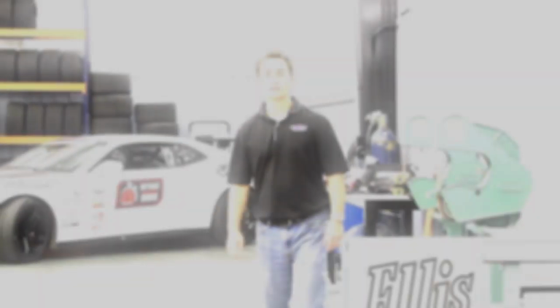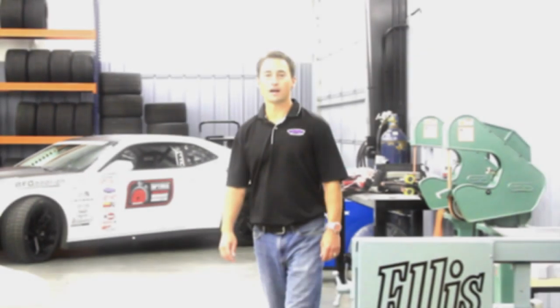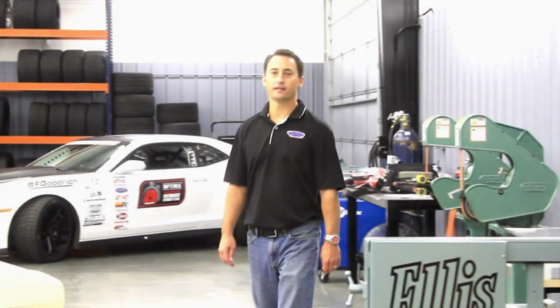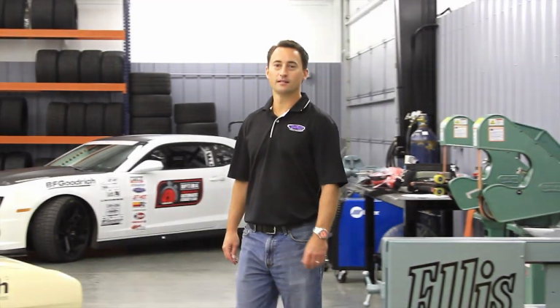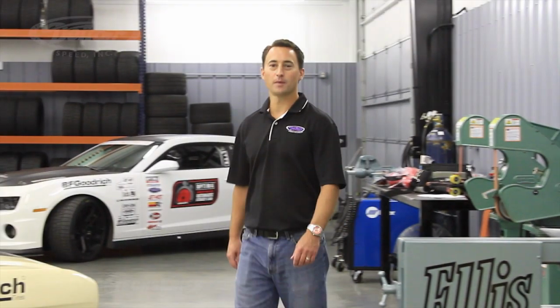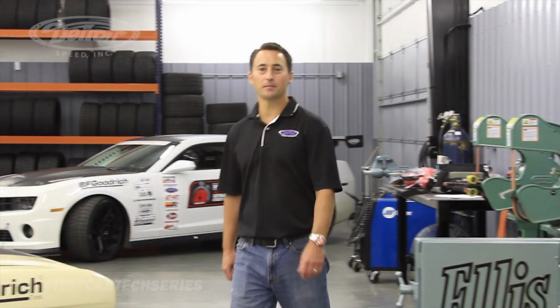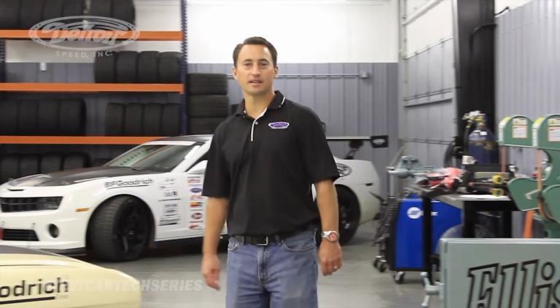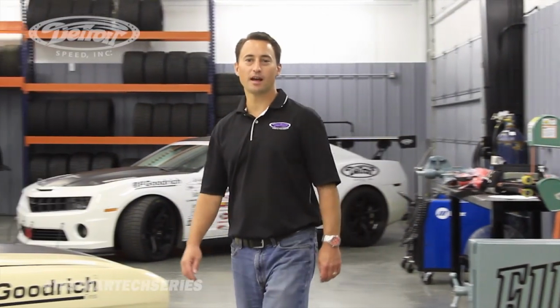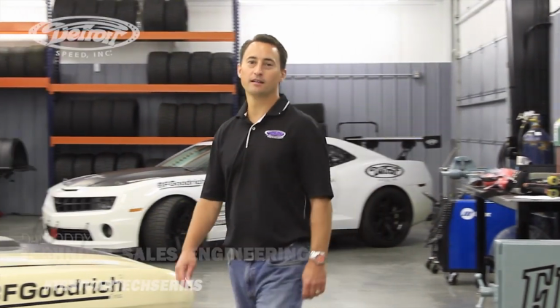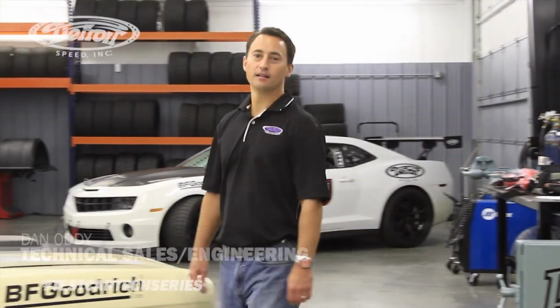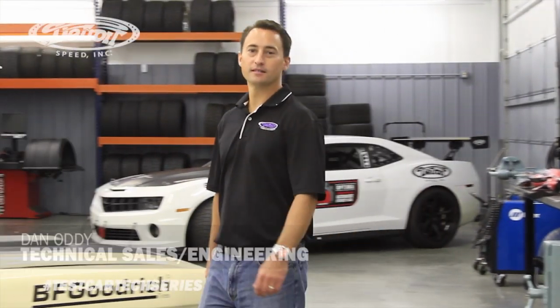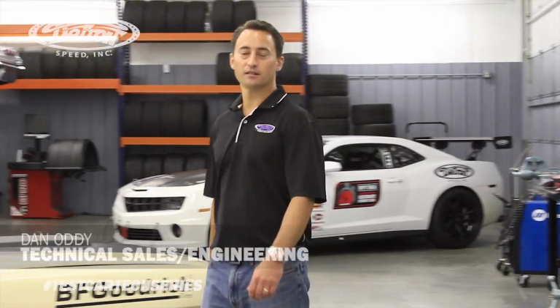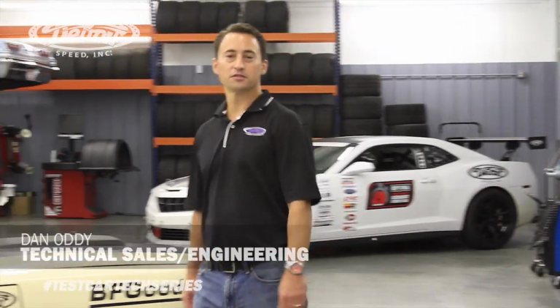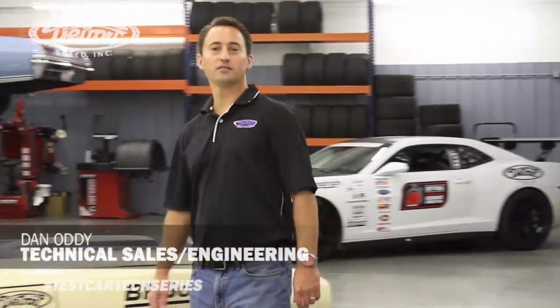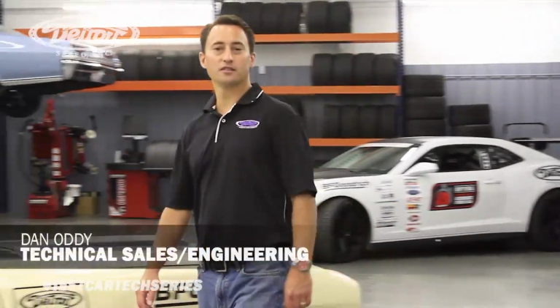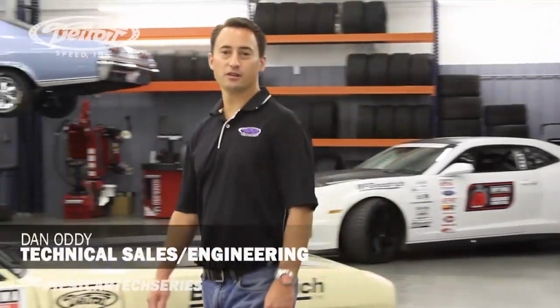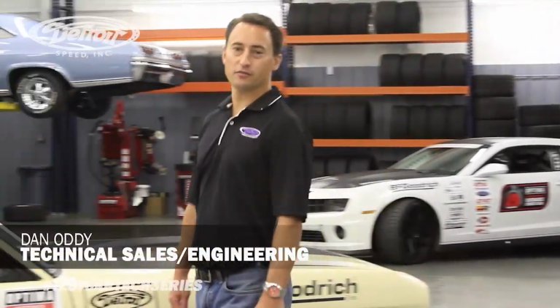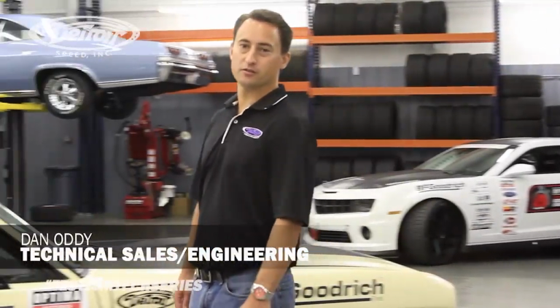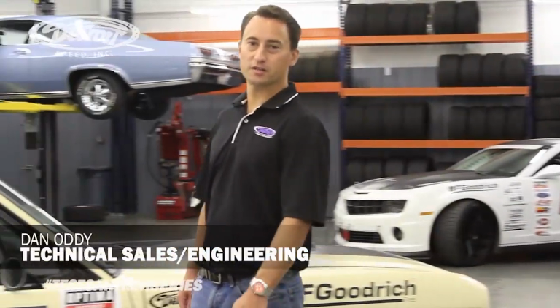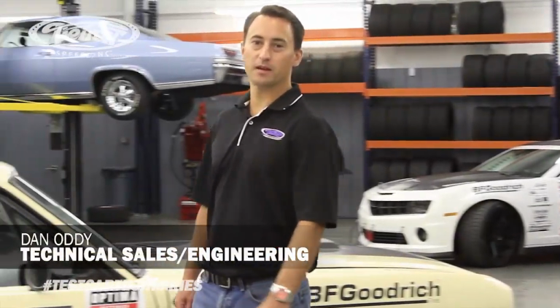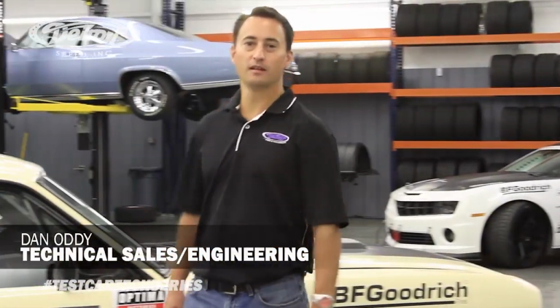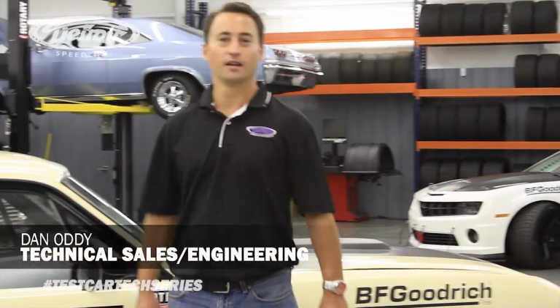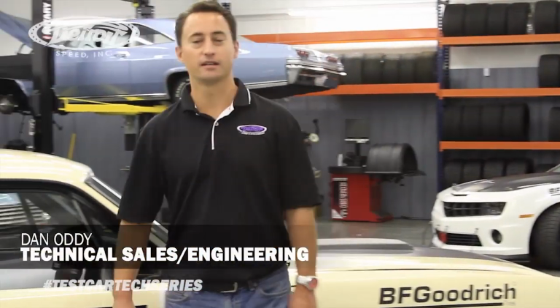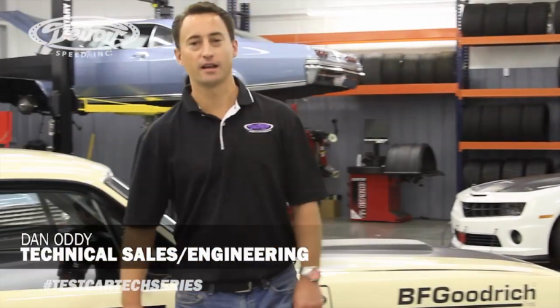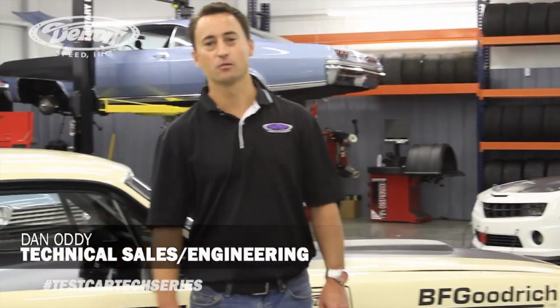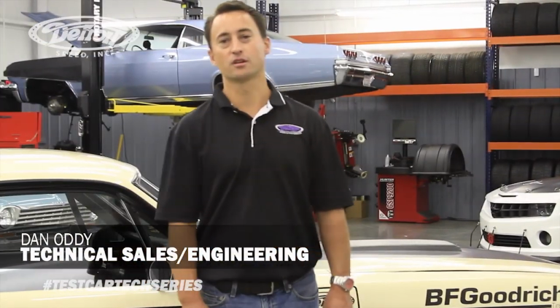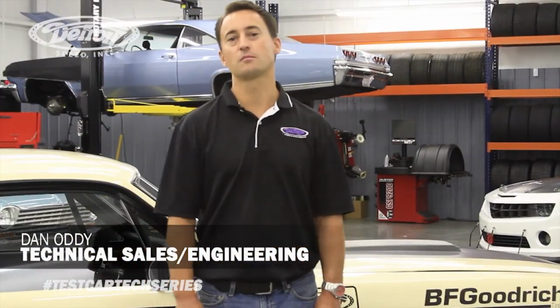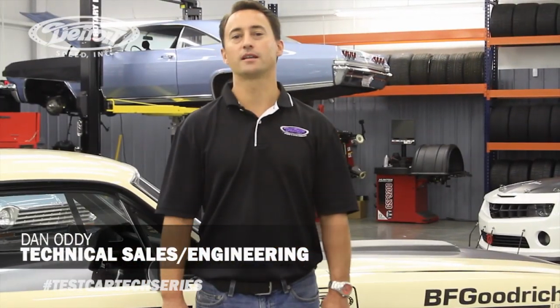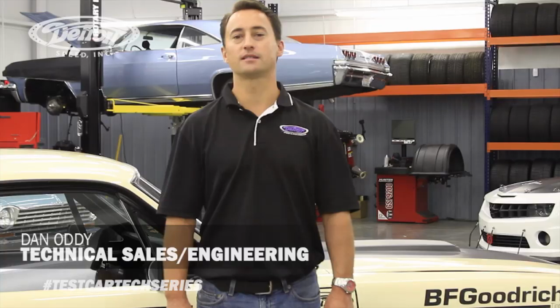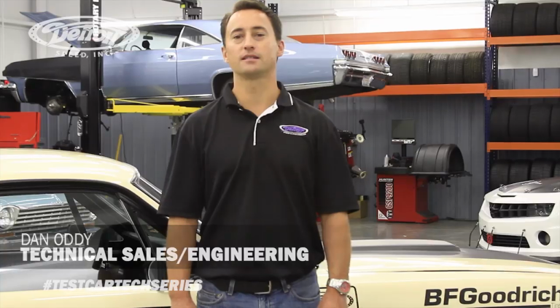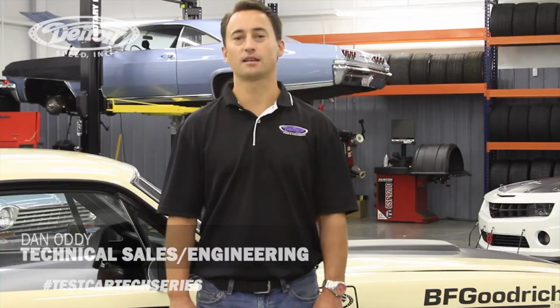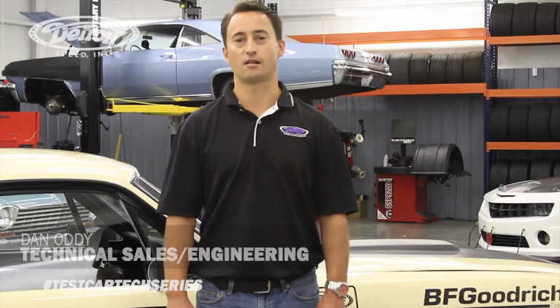Hi, my name is Dan Addy, Technical Sales and Engineering for Detroit Speed, and today we're going to talk about DSC's test cars.